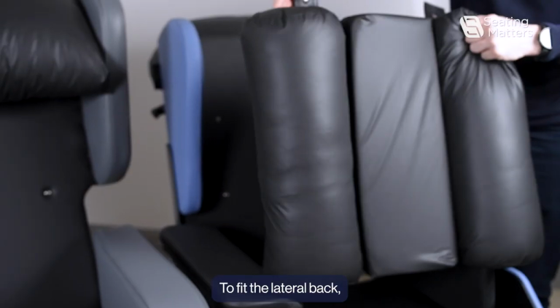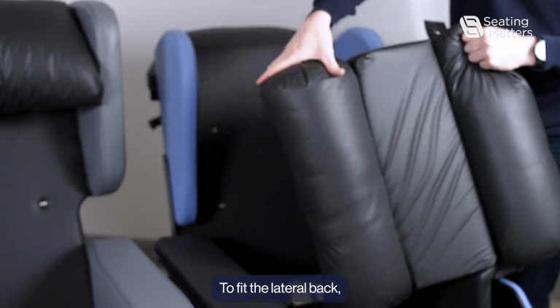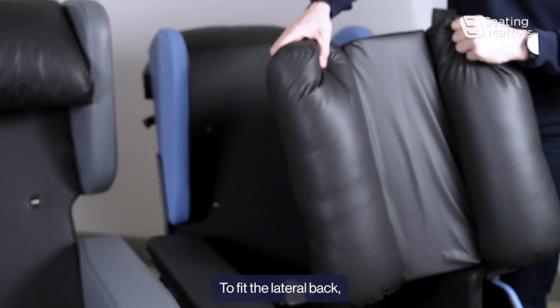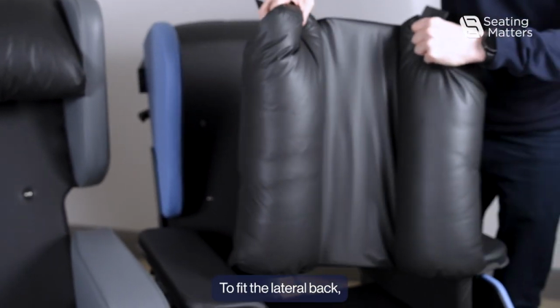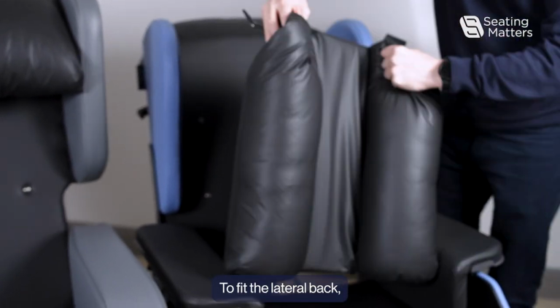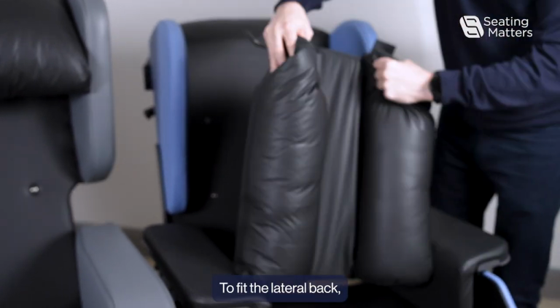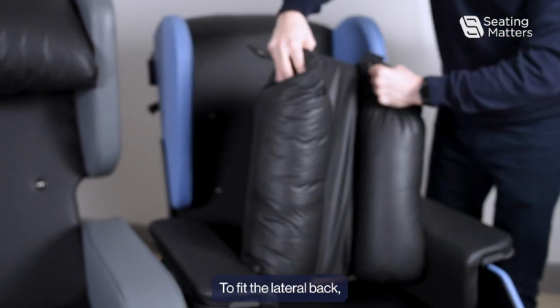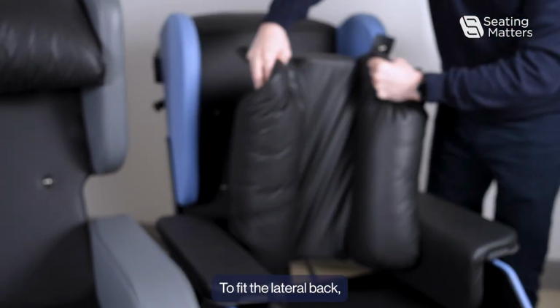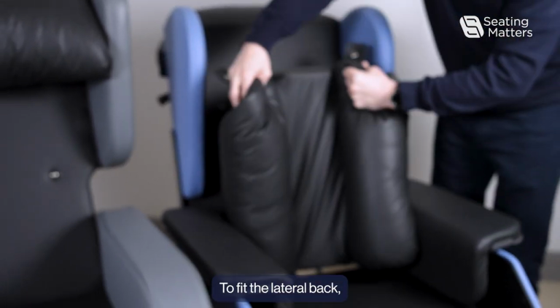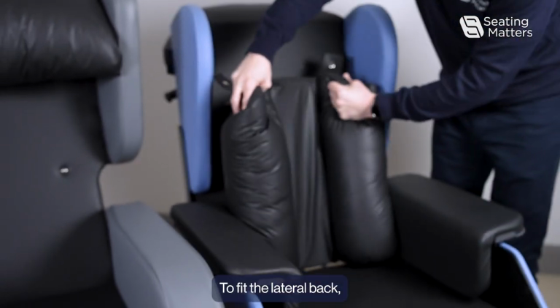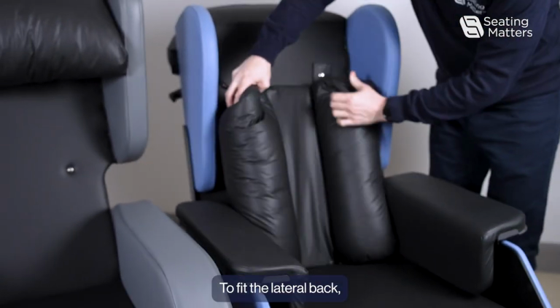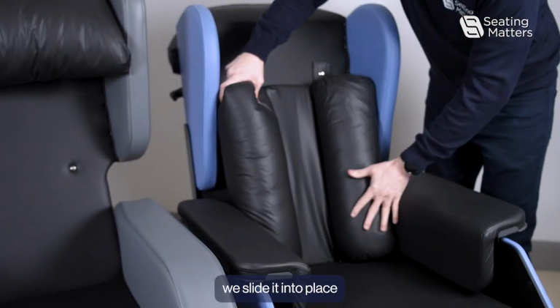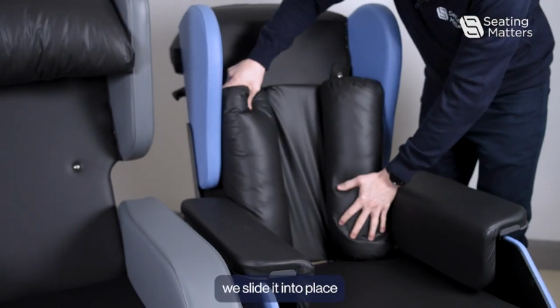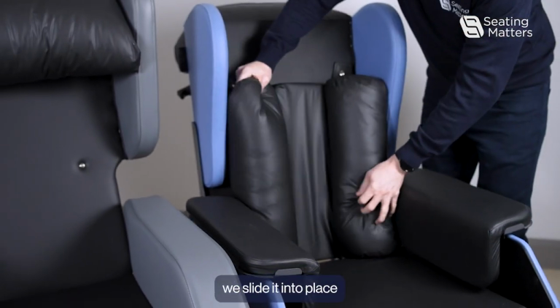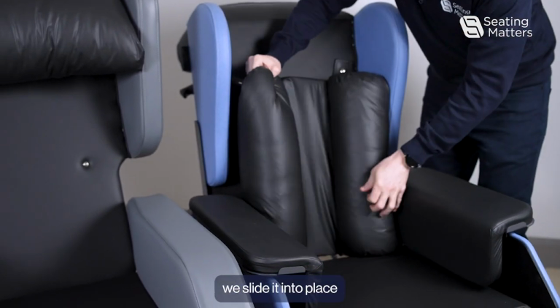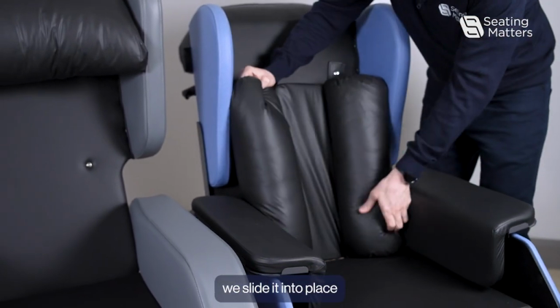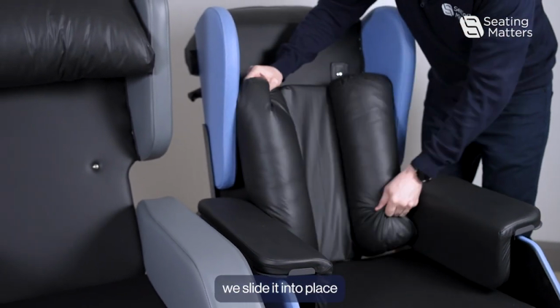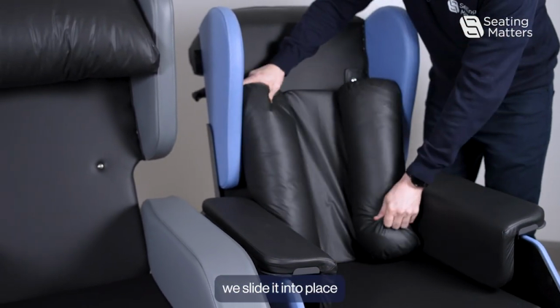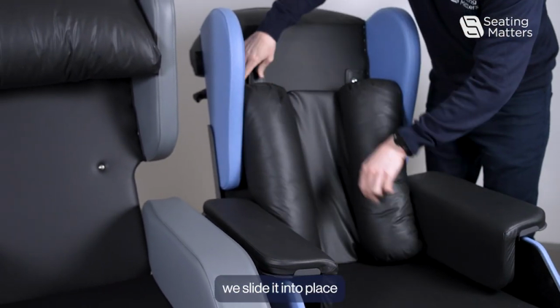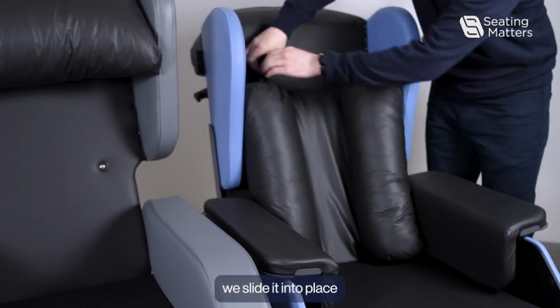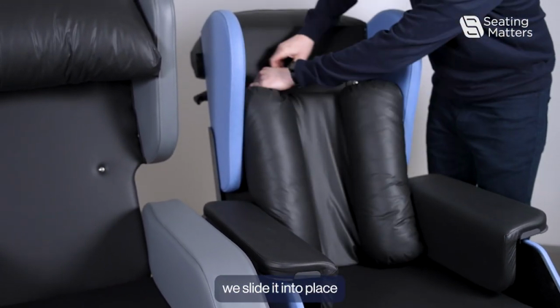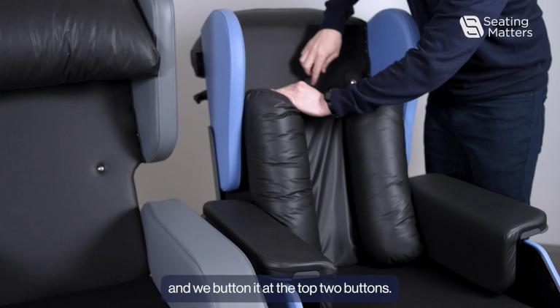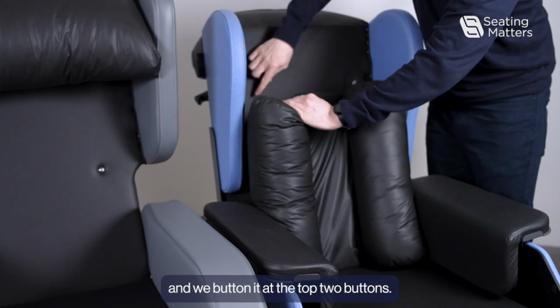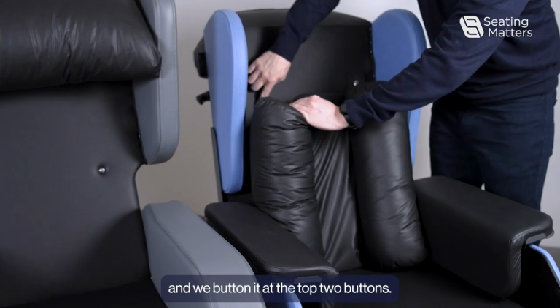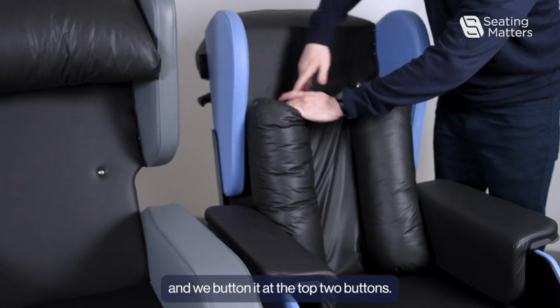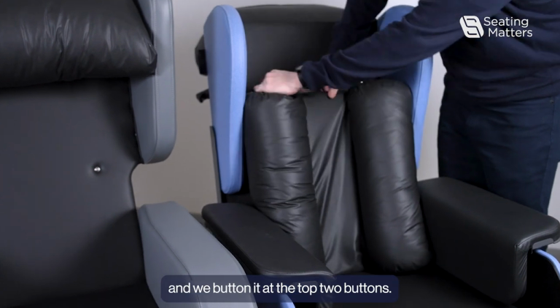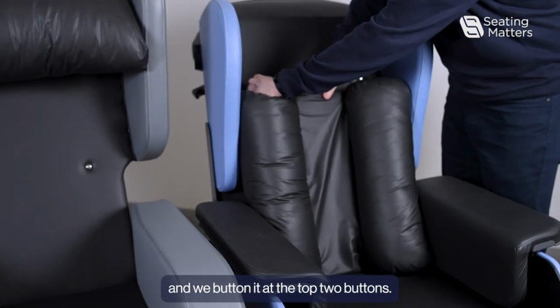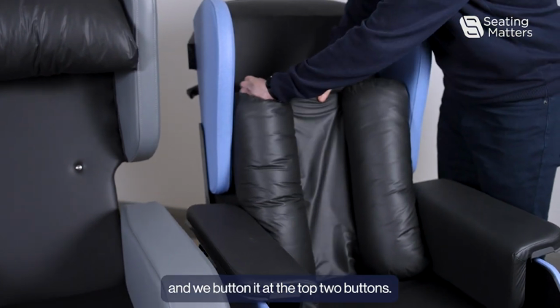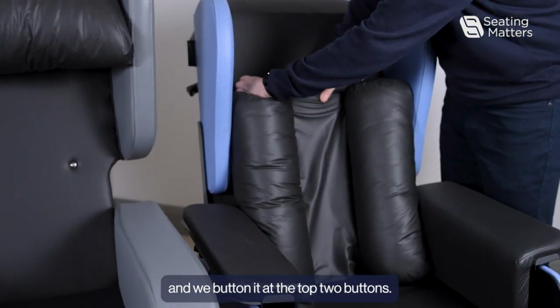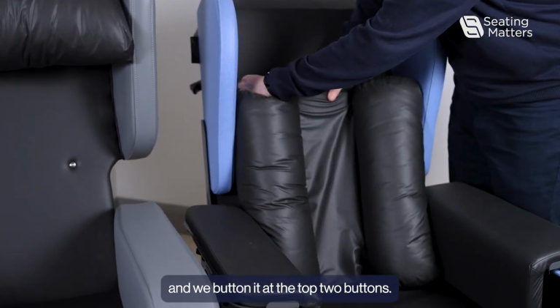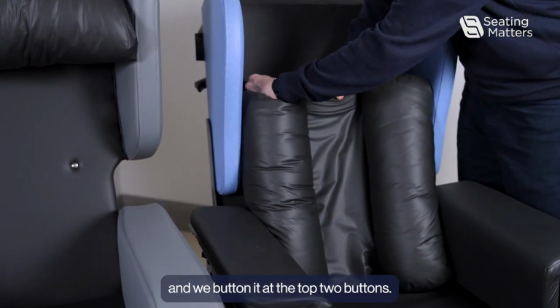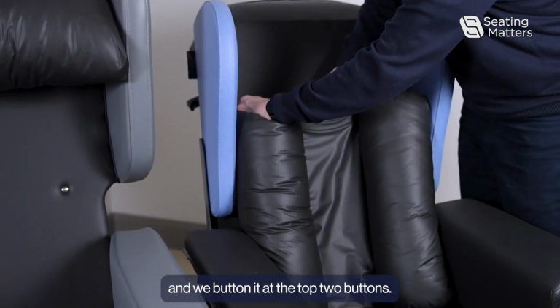To fit the lateral back, we slide it into place and button it at the top two buttons.